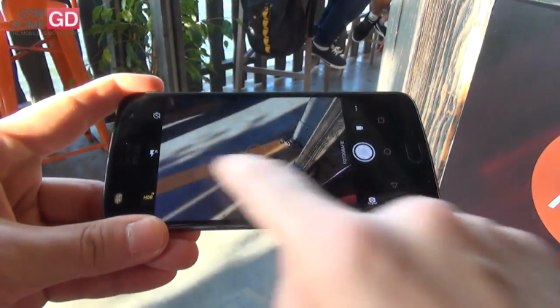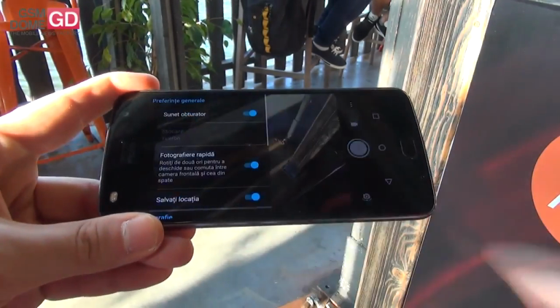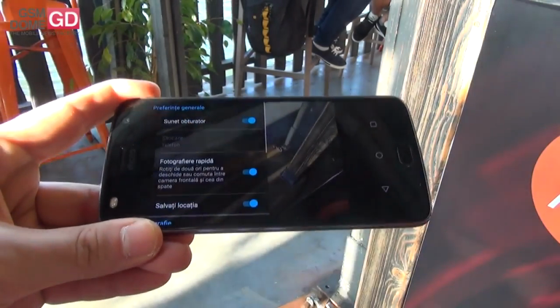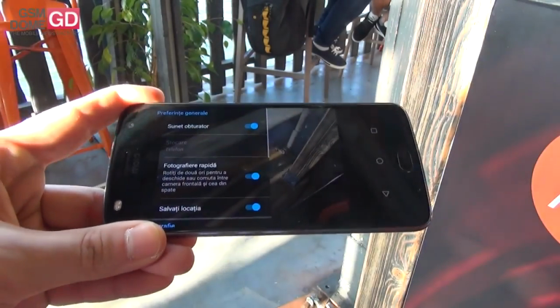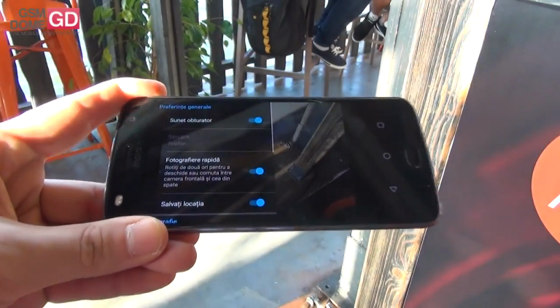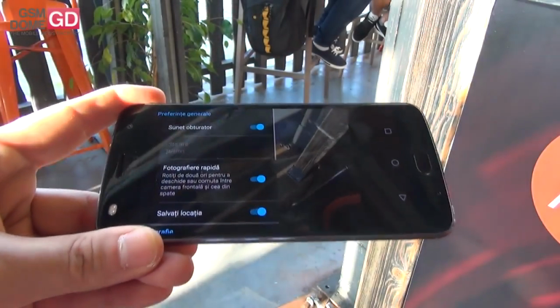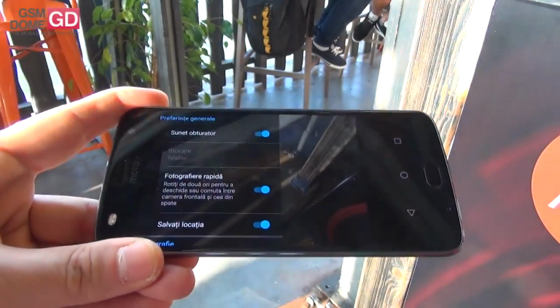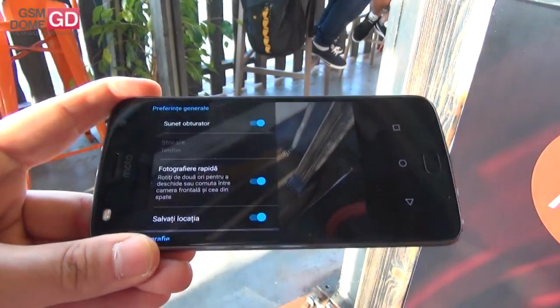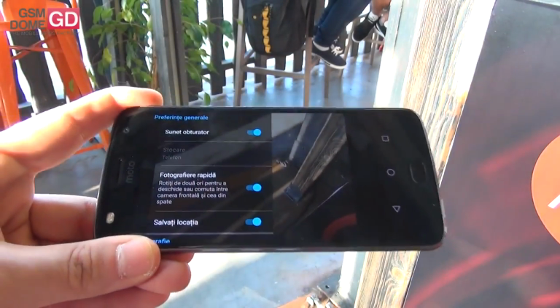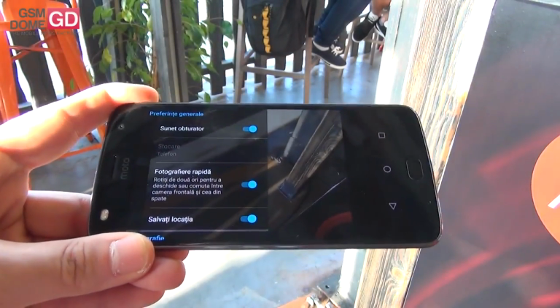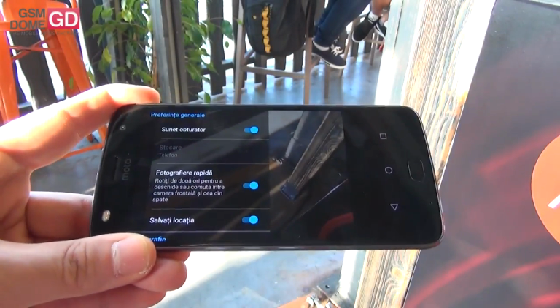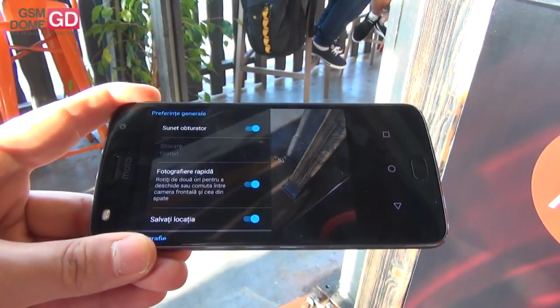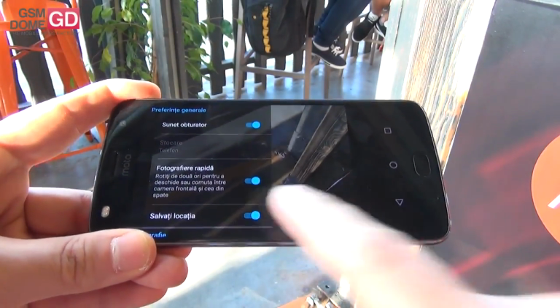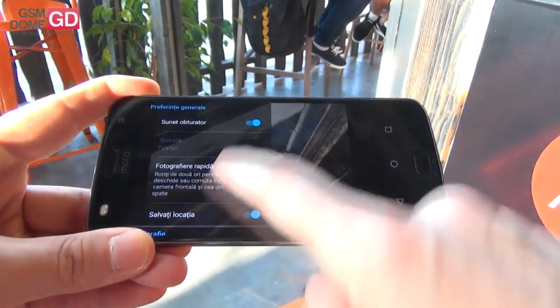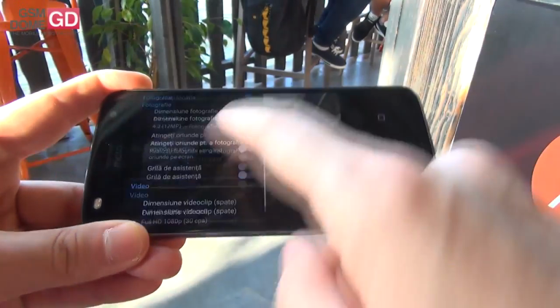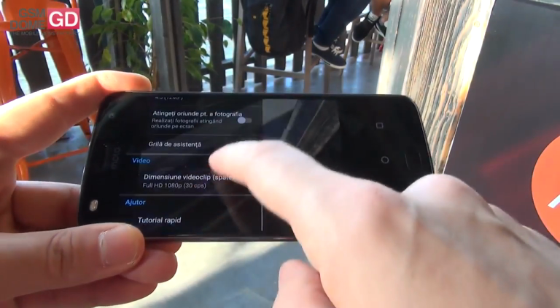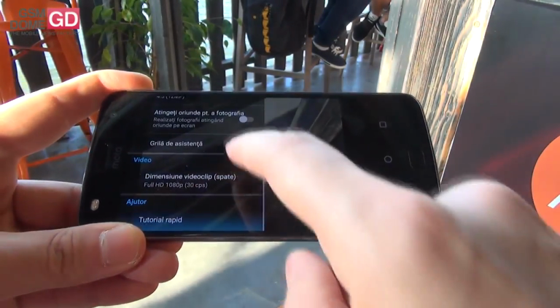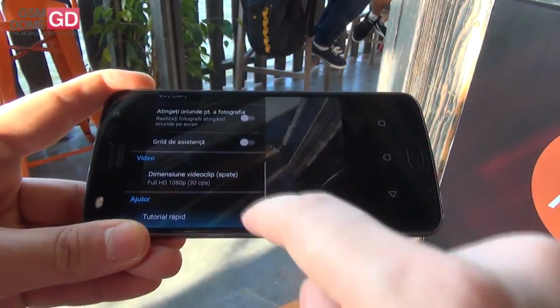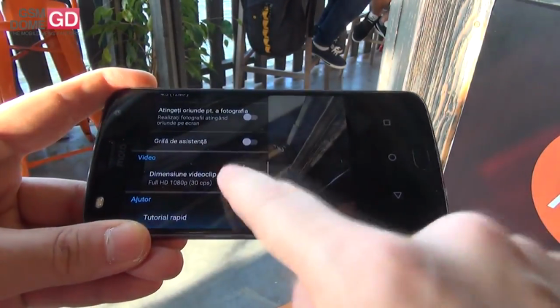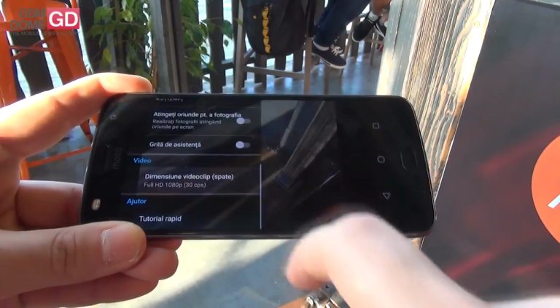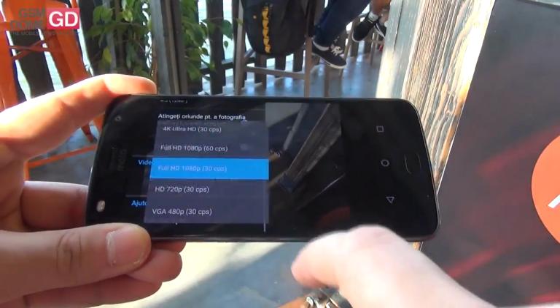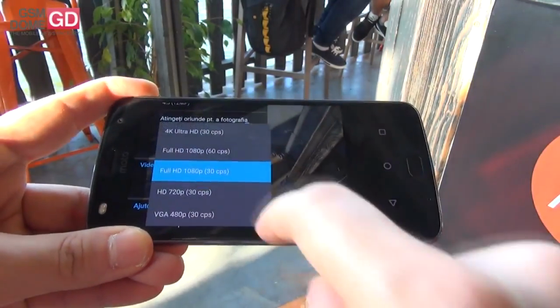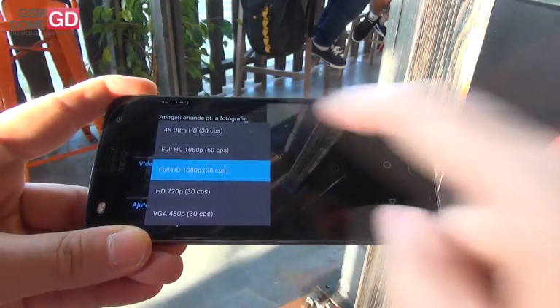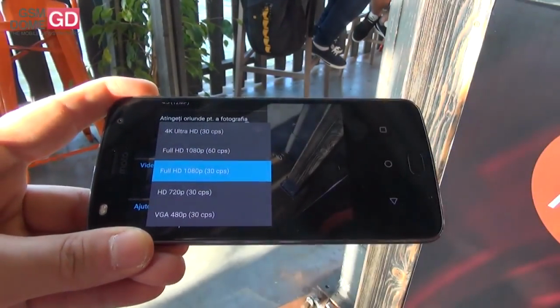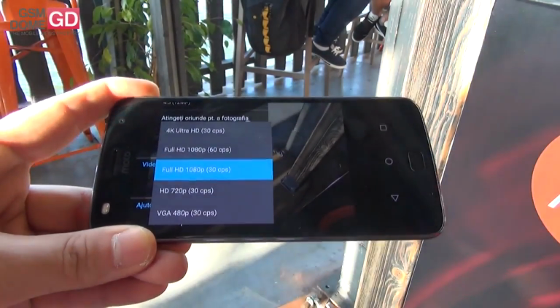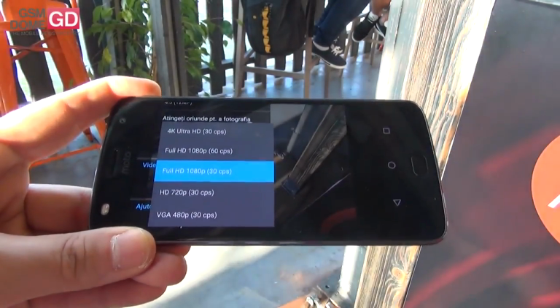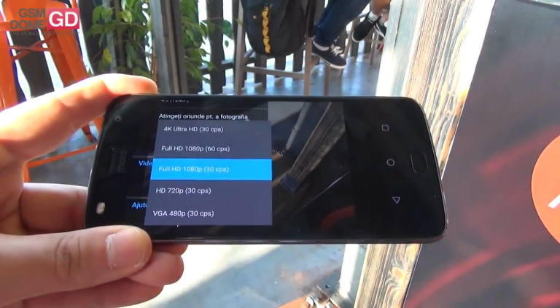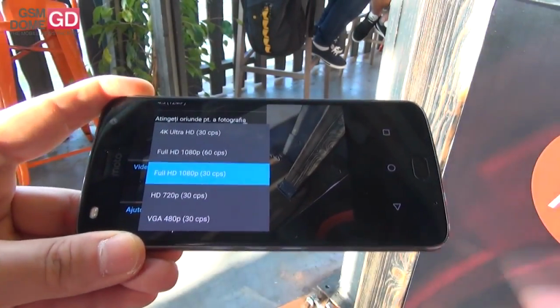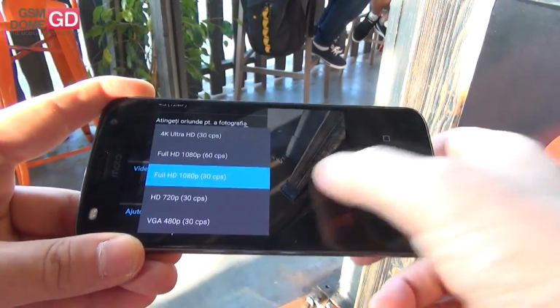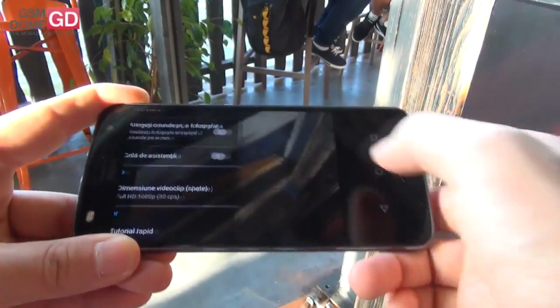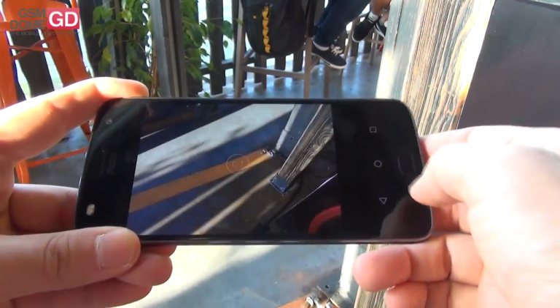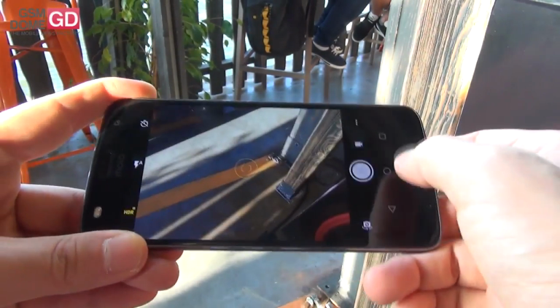By the way, the 12MP camera, in spite of this being a mid-ranger, films in up to 4K, which is quite nice to have.